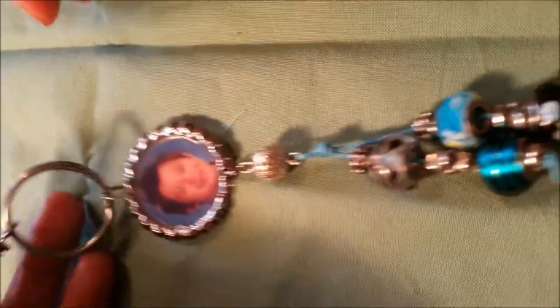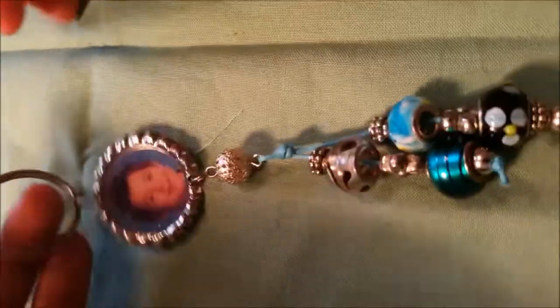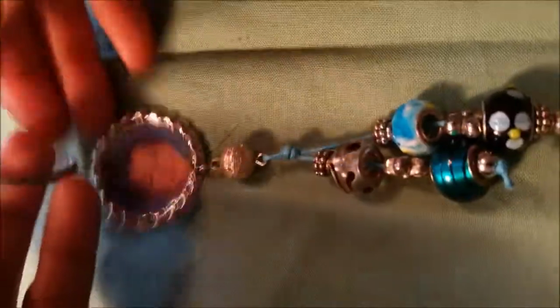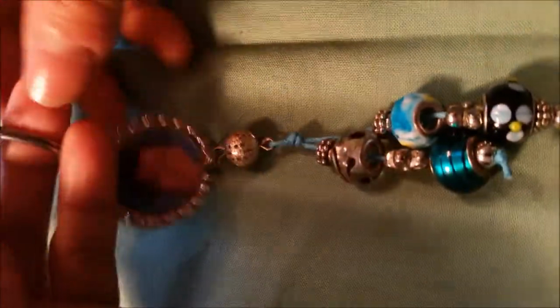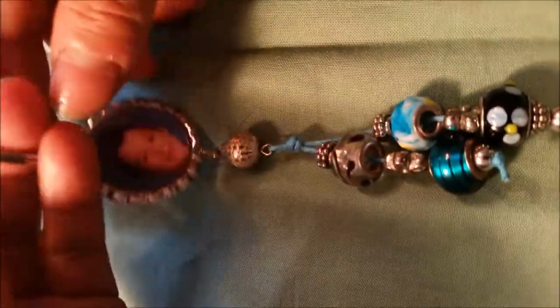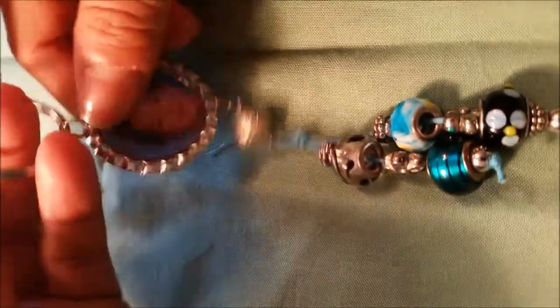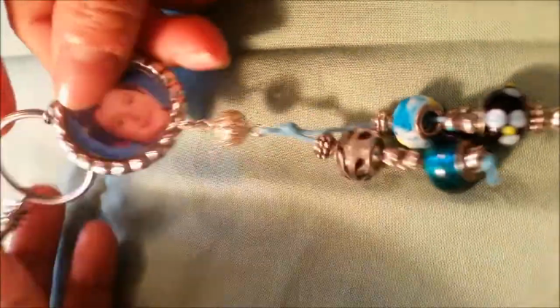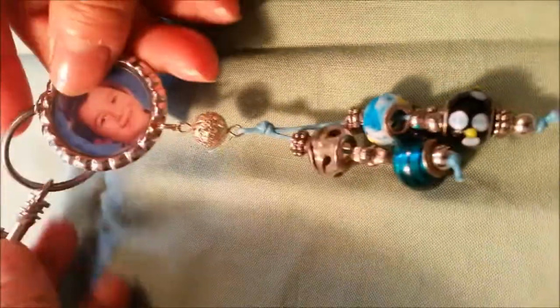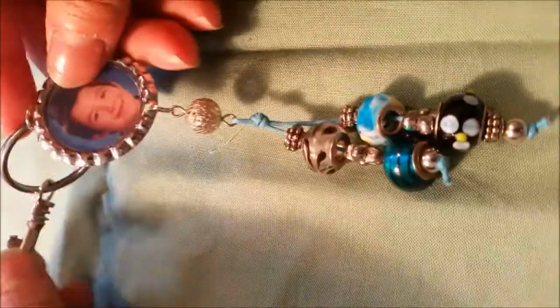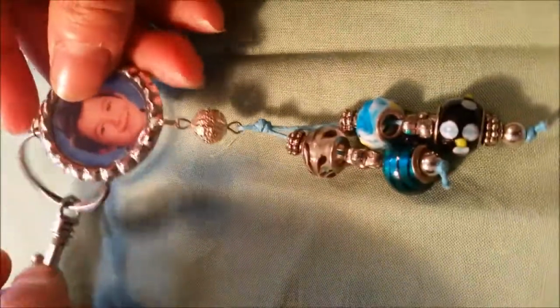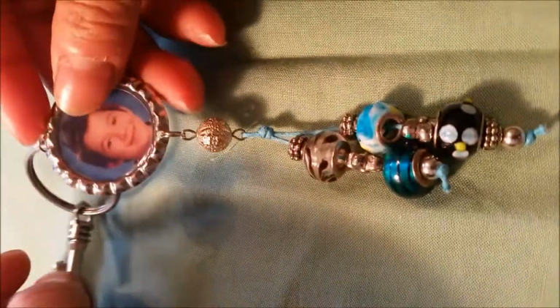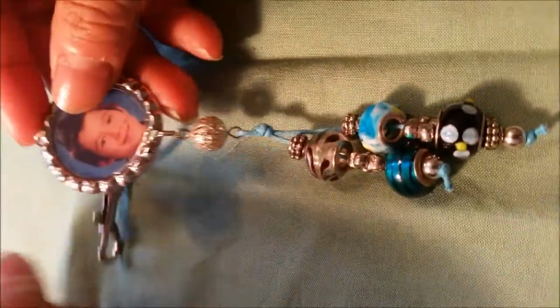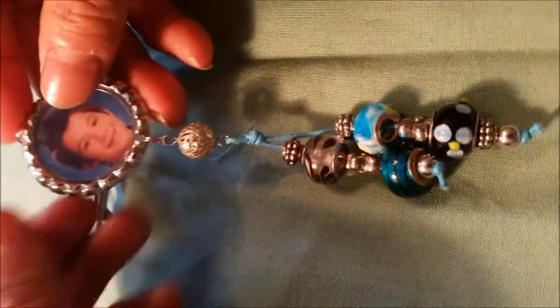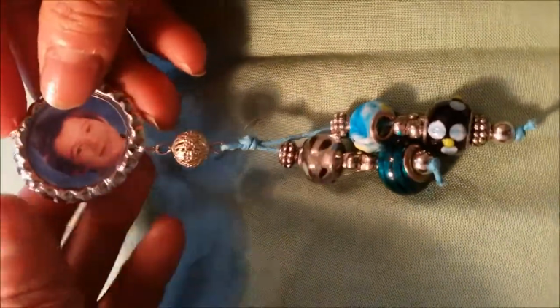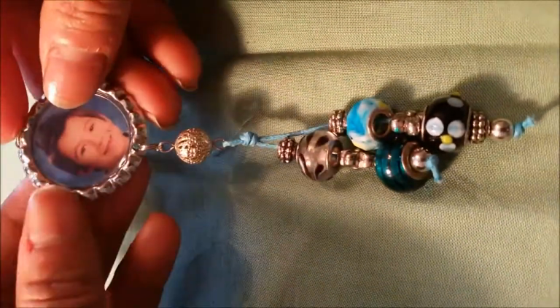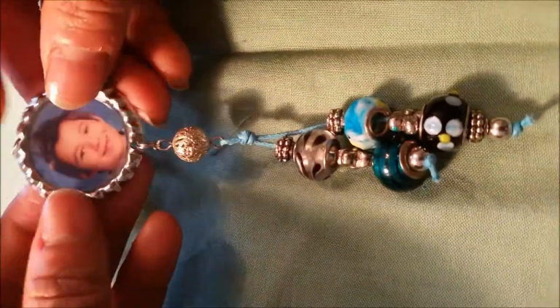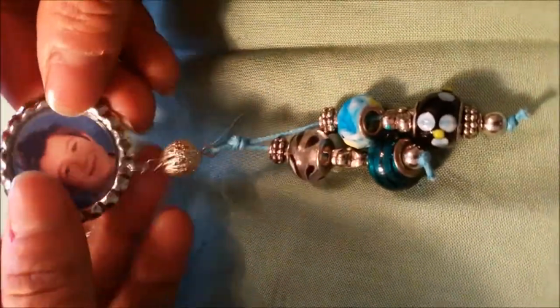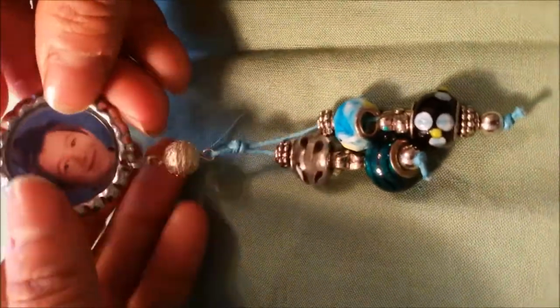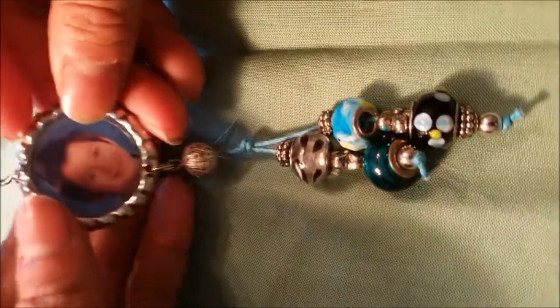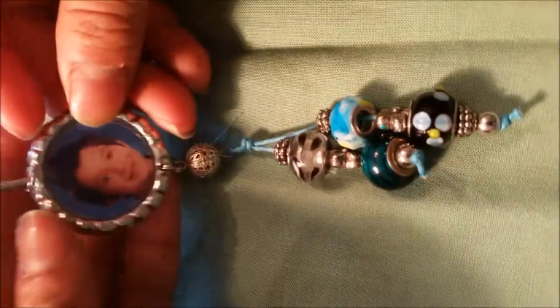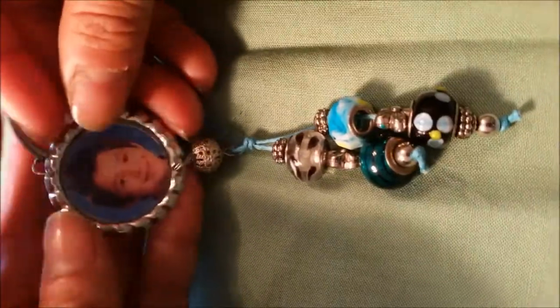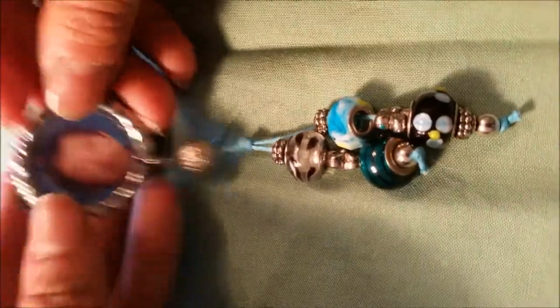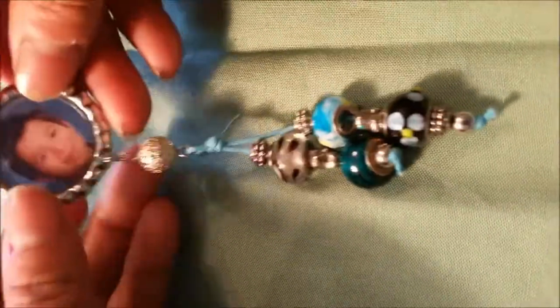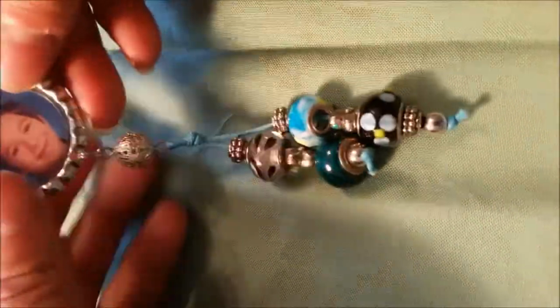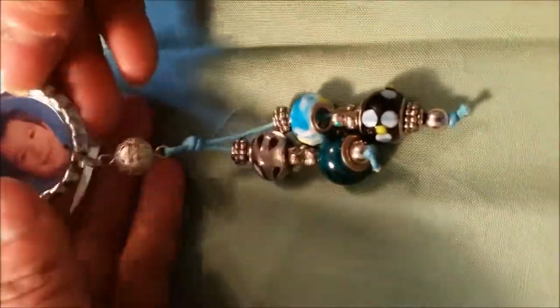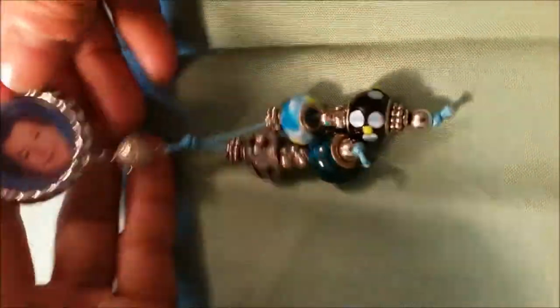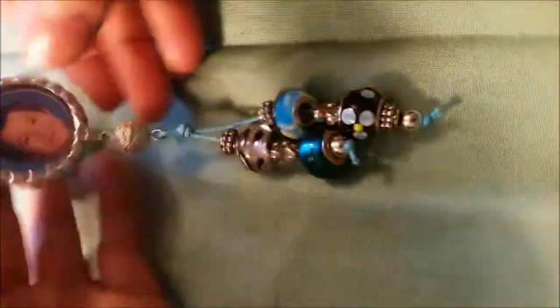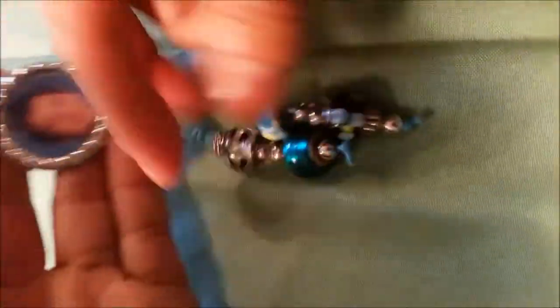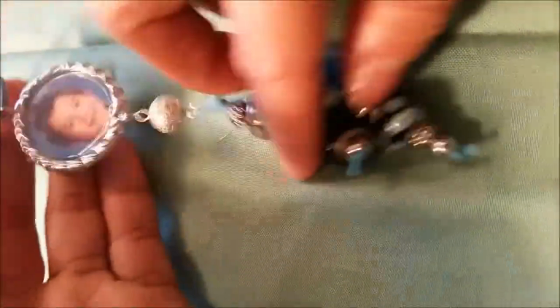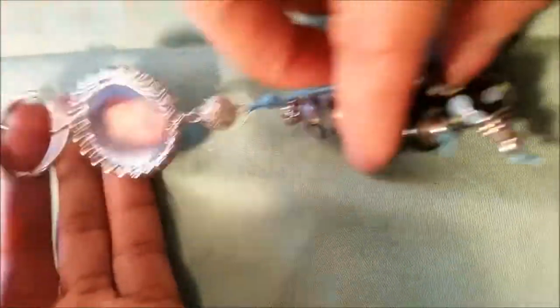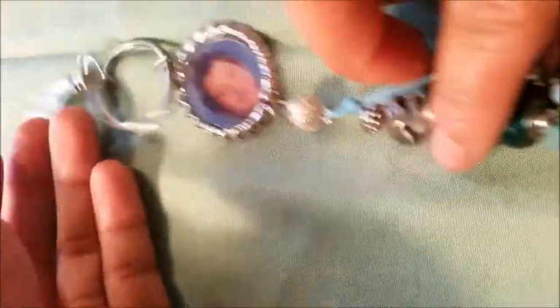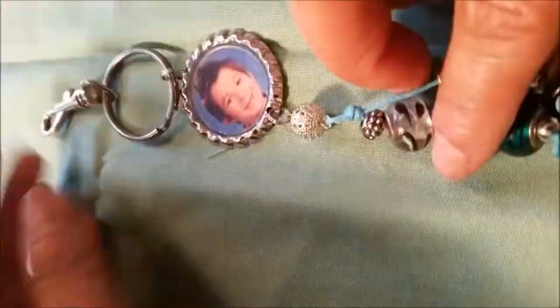Welcome back to my channel. Today I am going to show you how to do this keychain step by step.